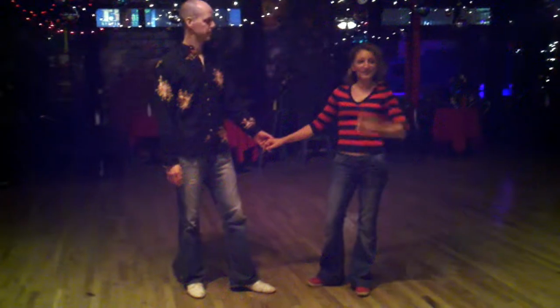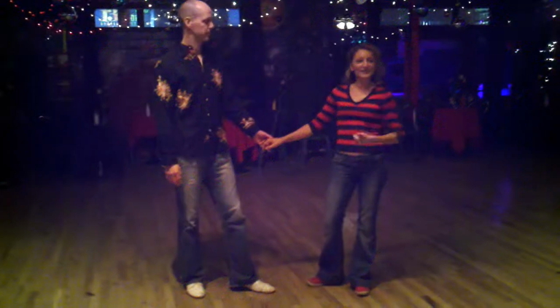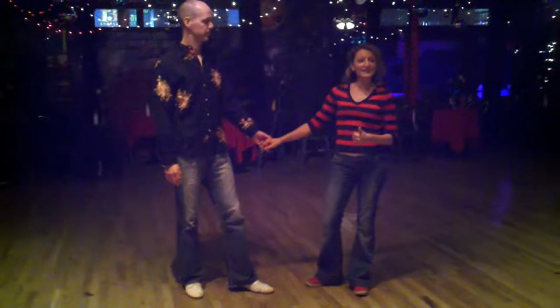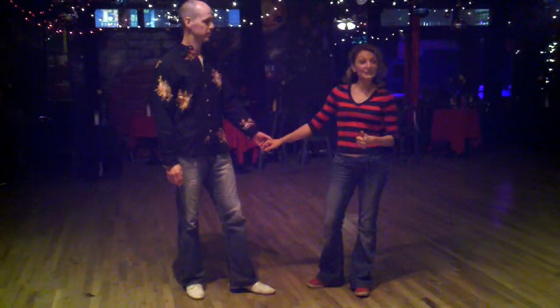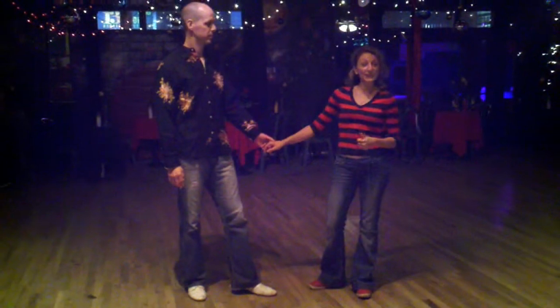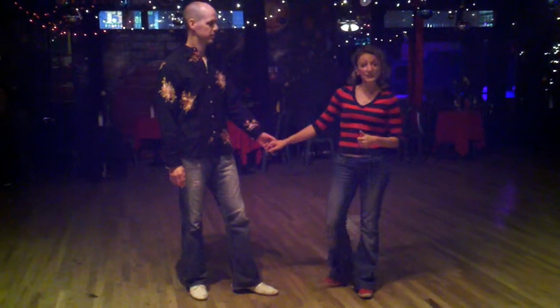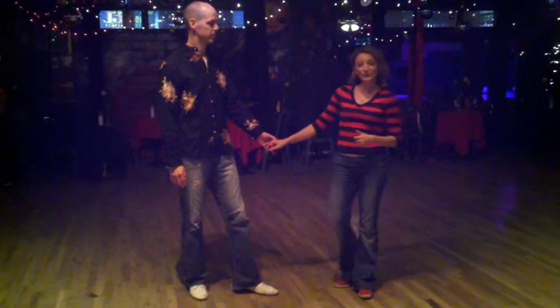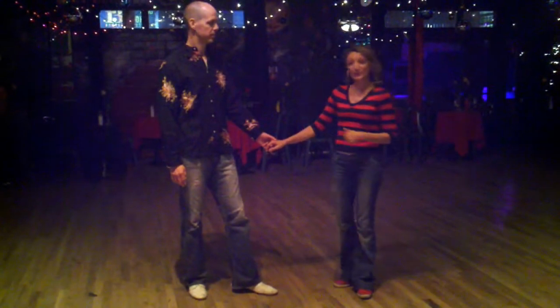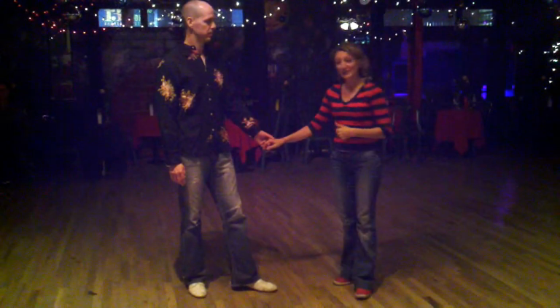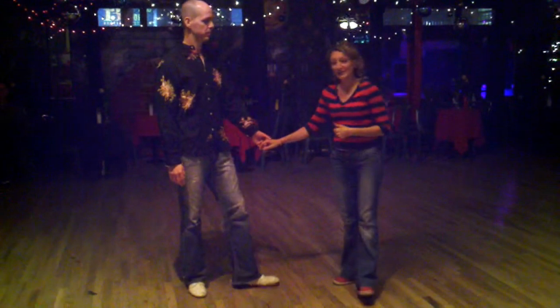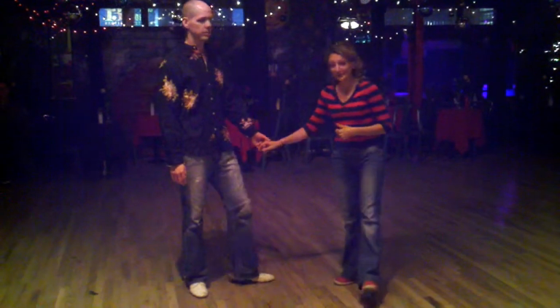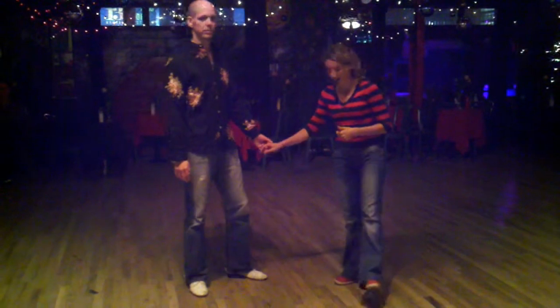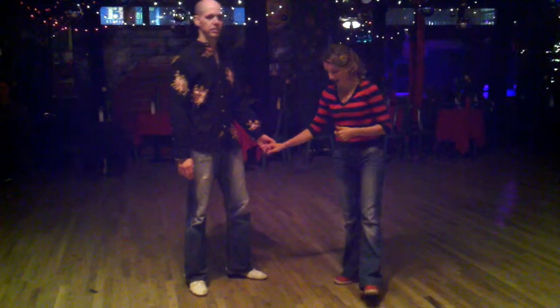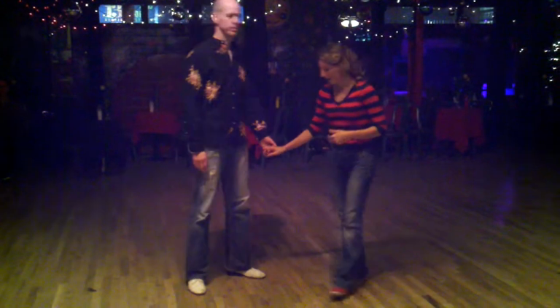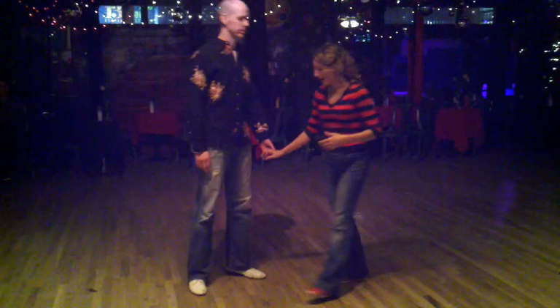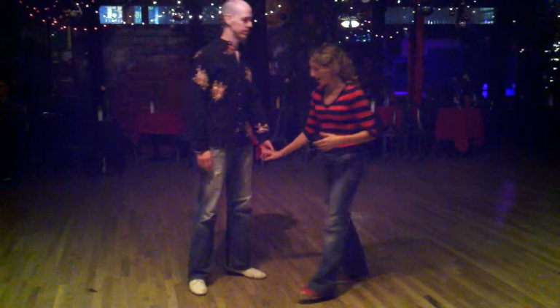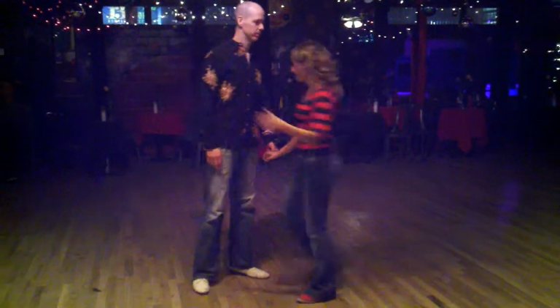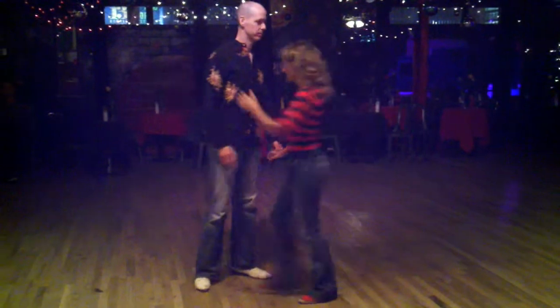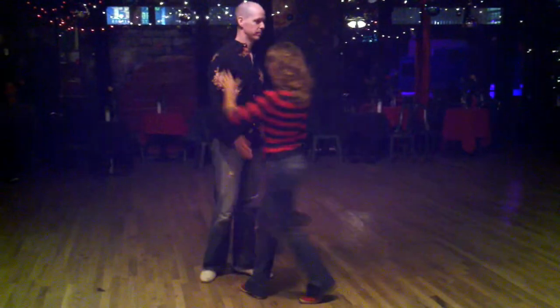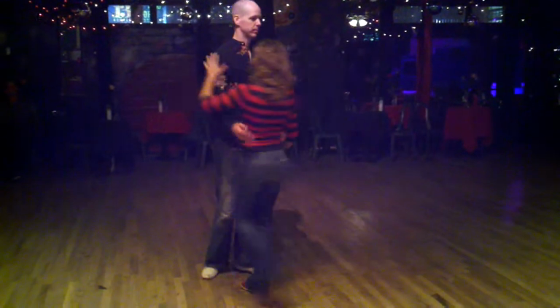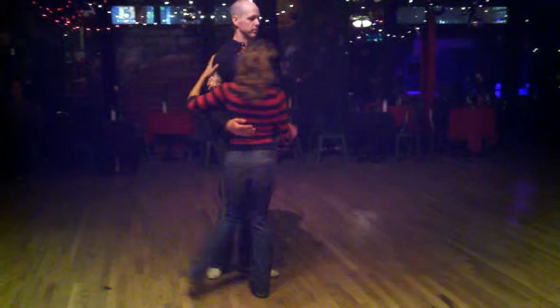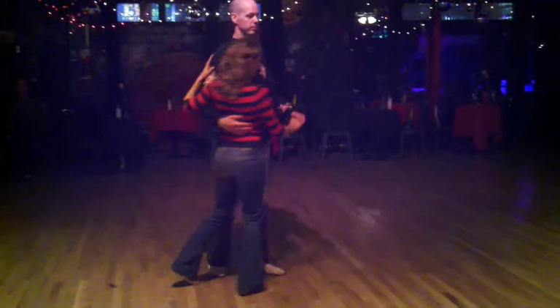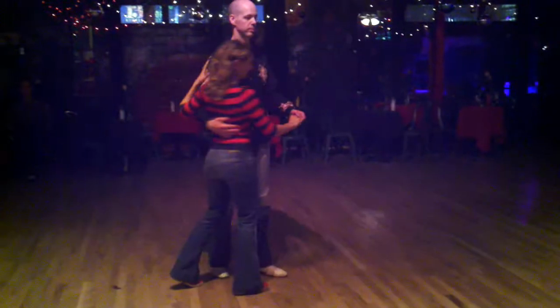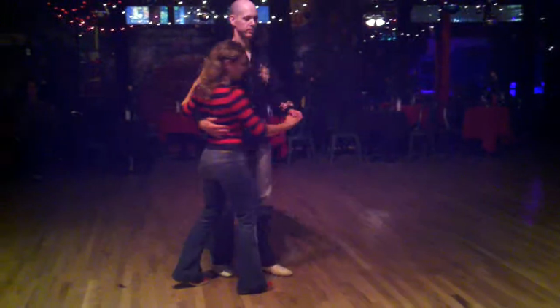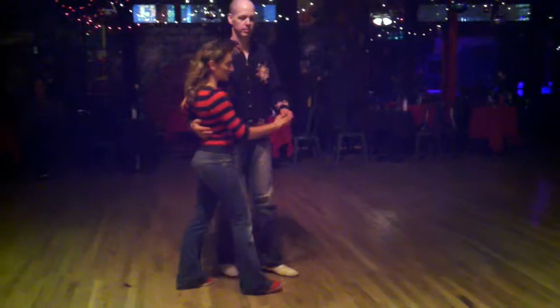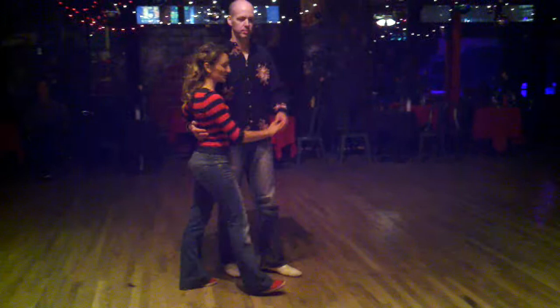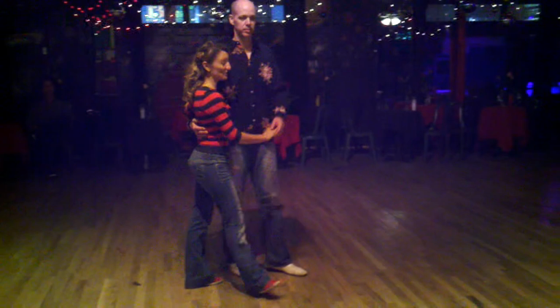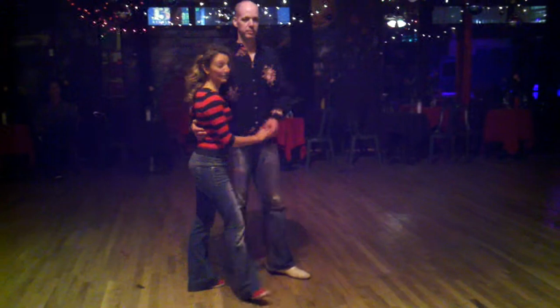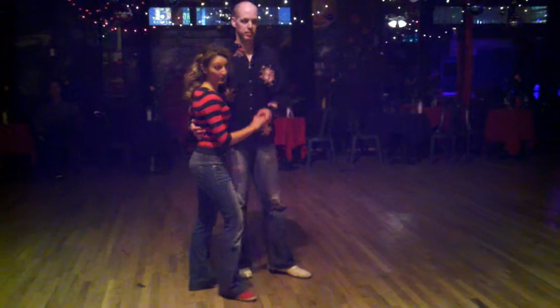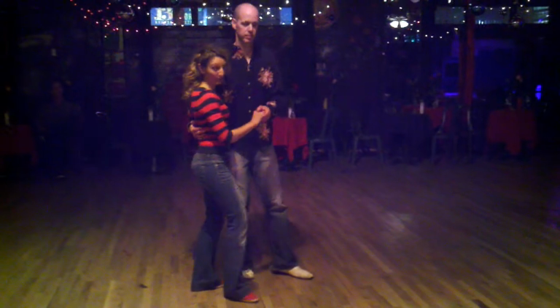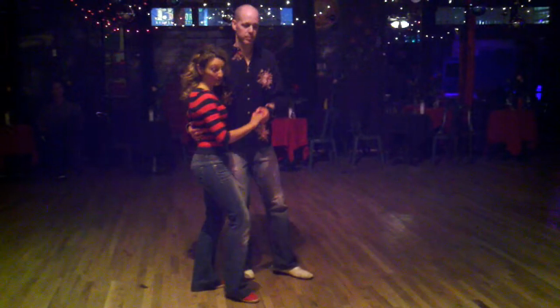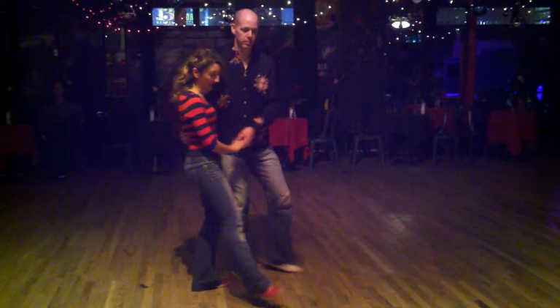This is week two for beginning Lindy Hop. We started from close position and we started with a block.